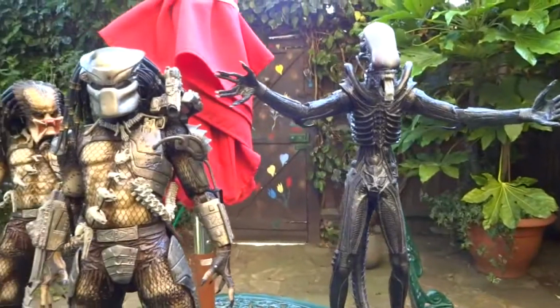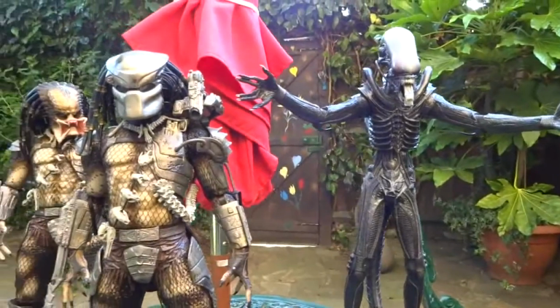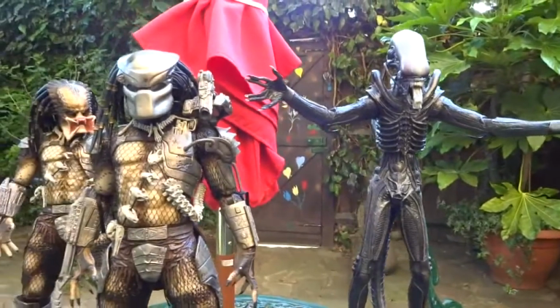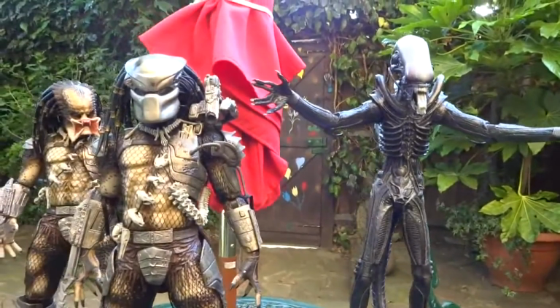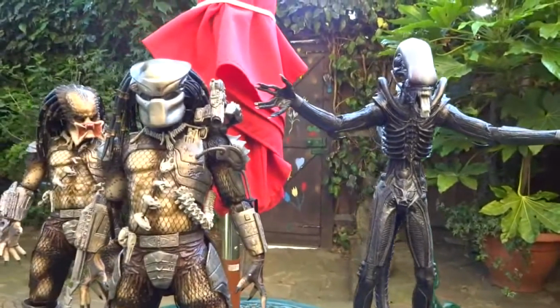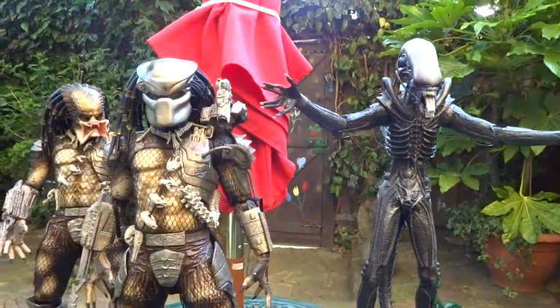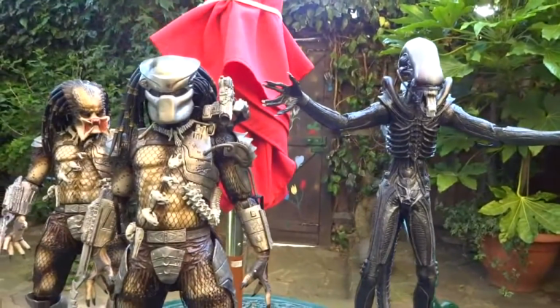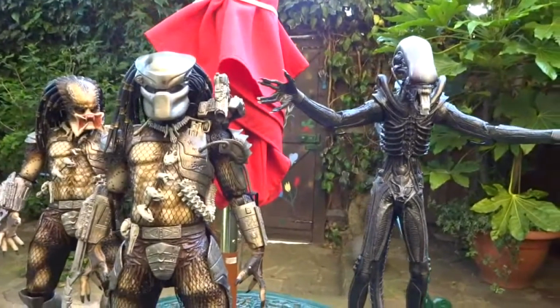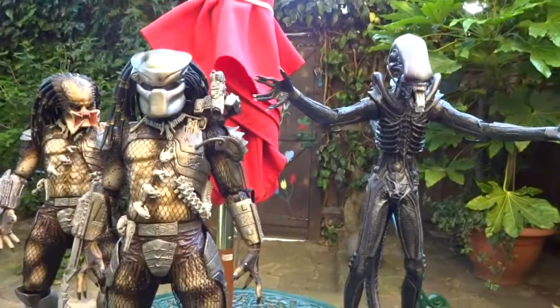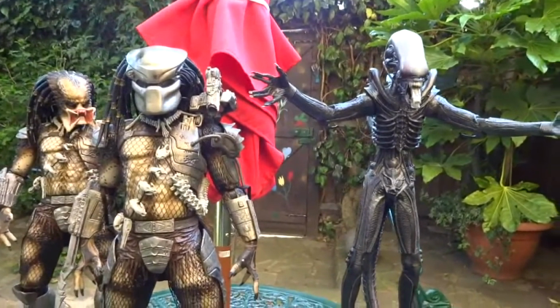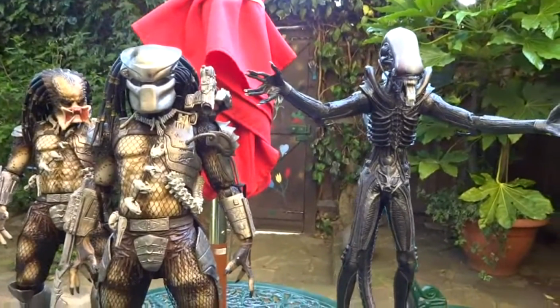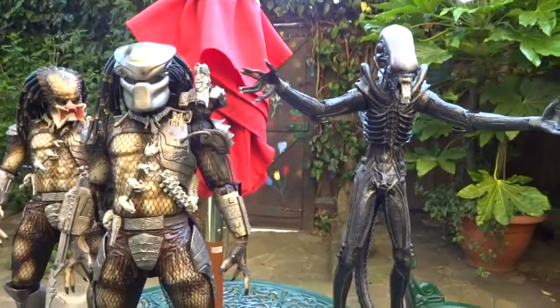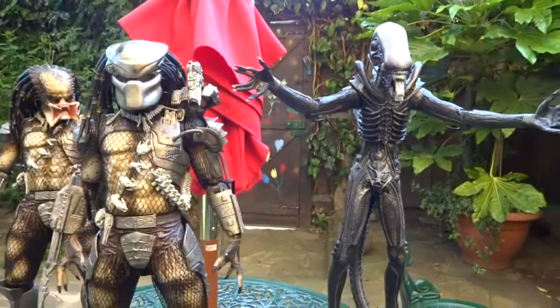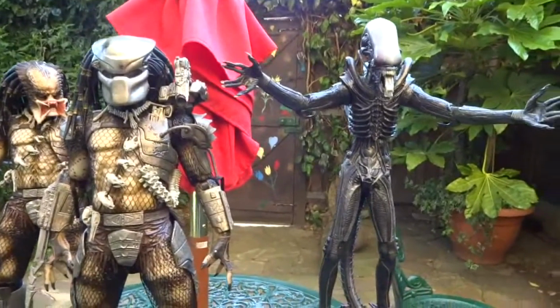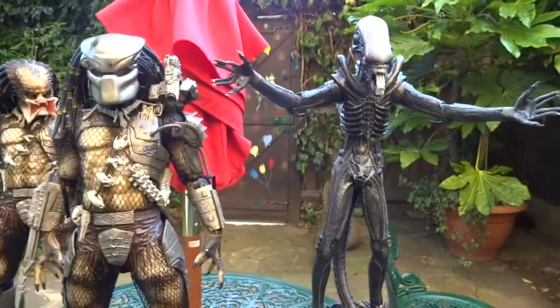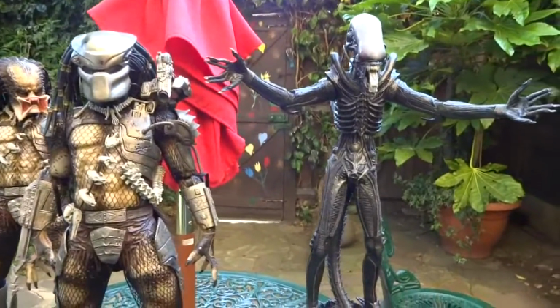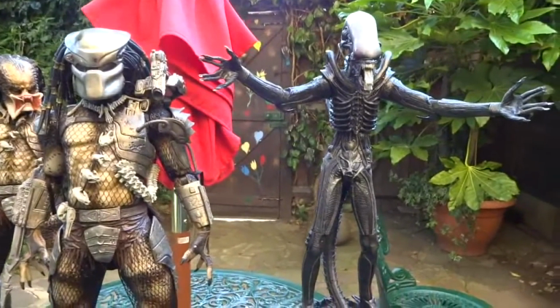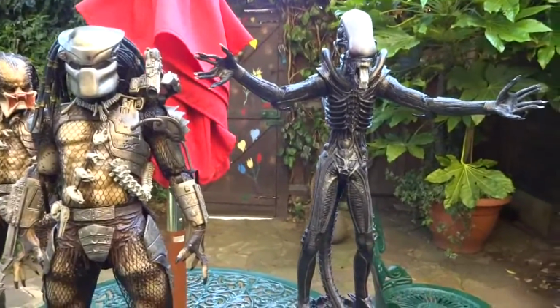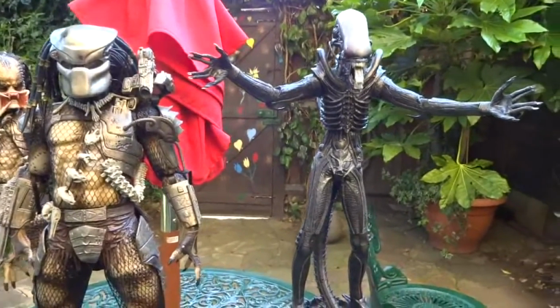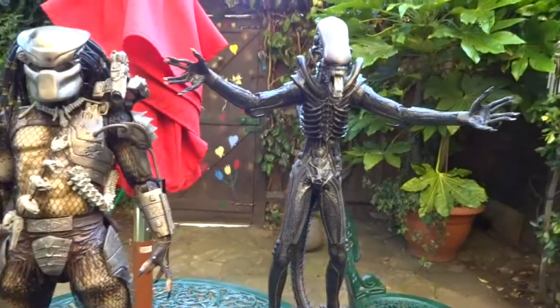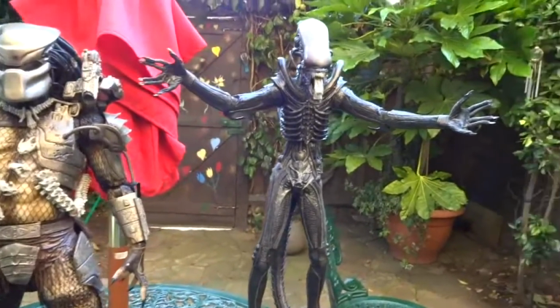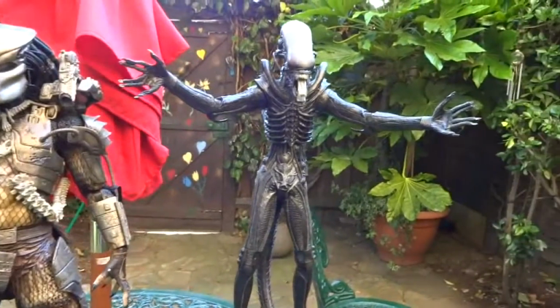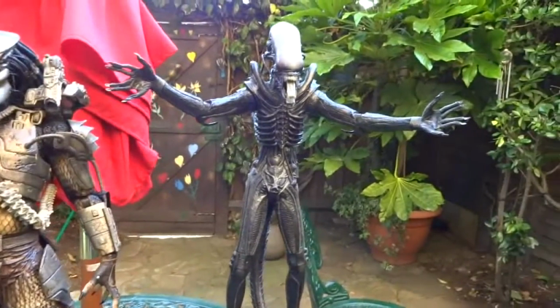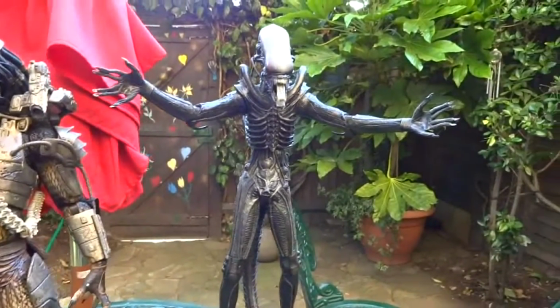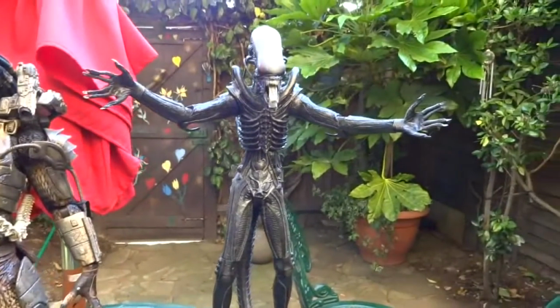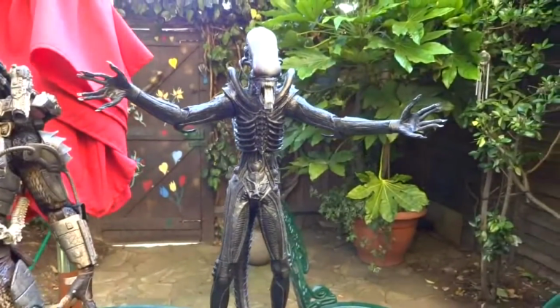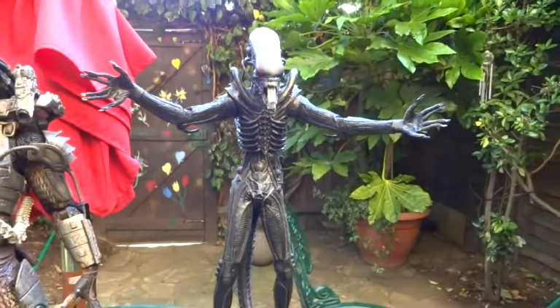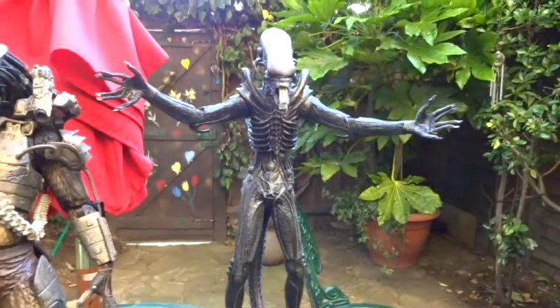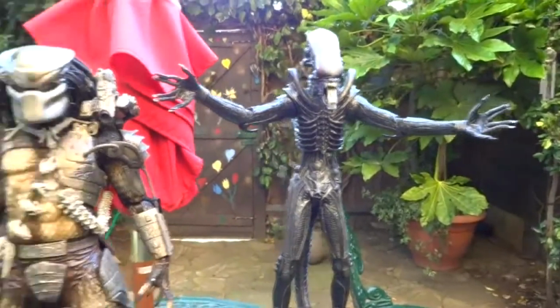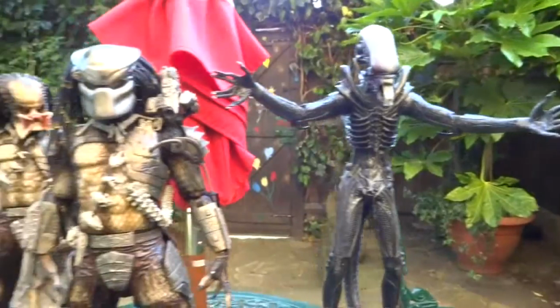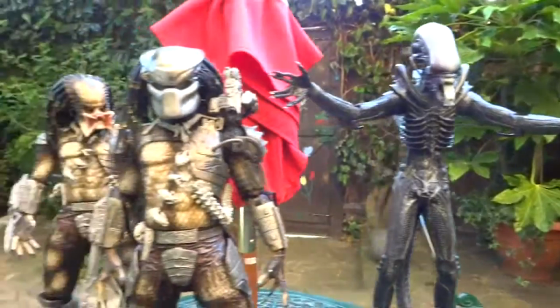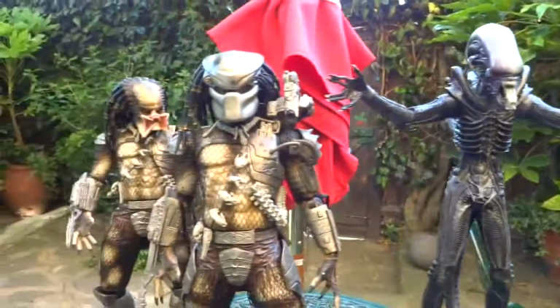I have to dedicate this one to Stan Winston and HR Giger.